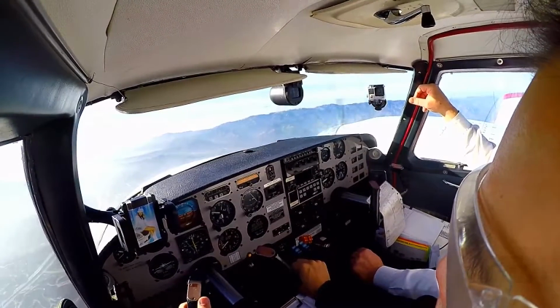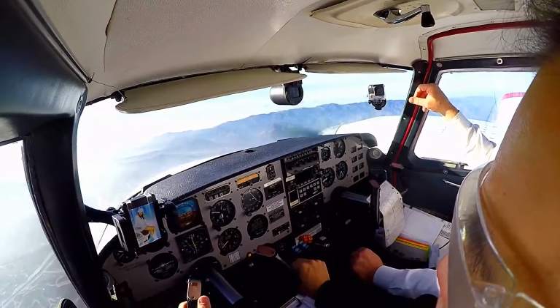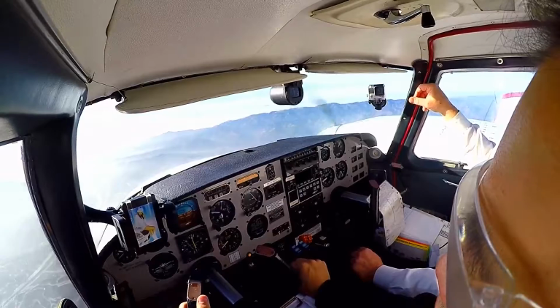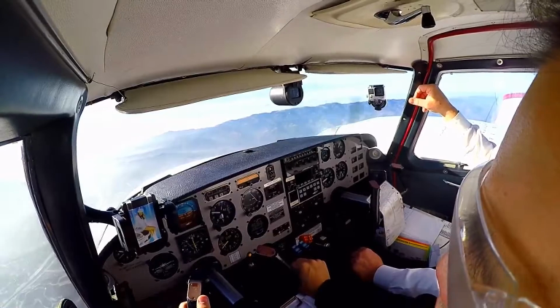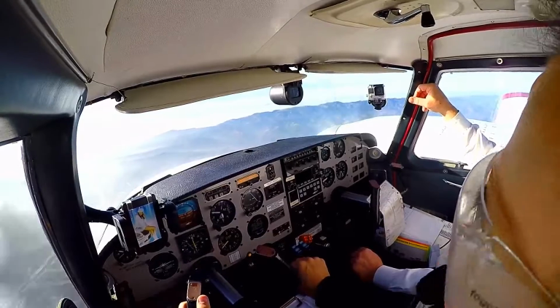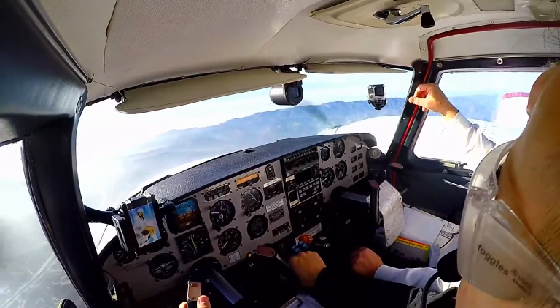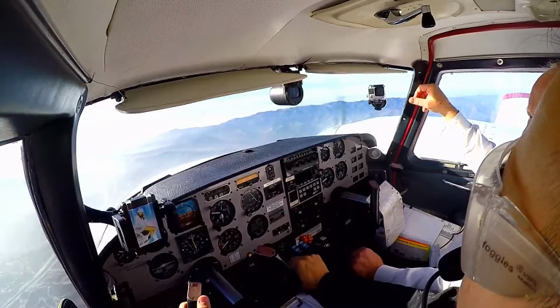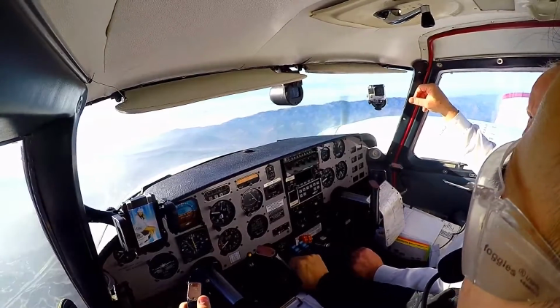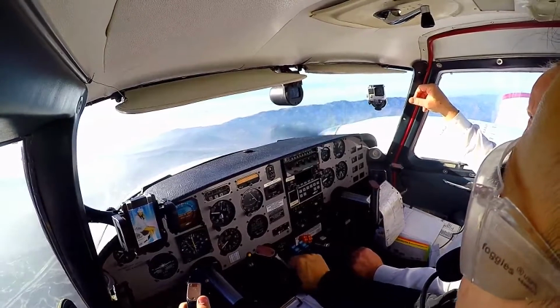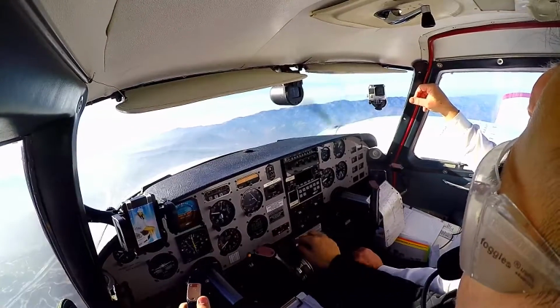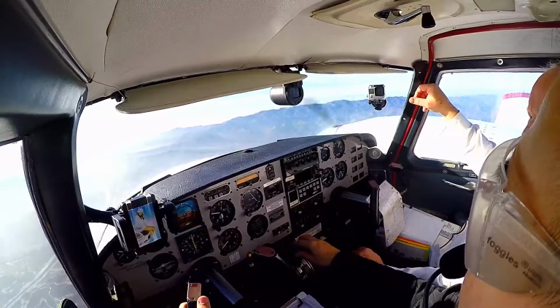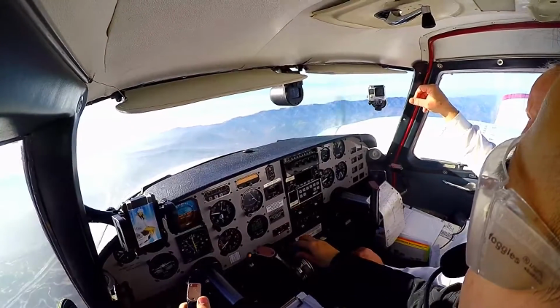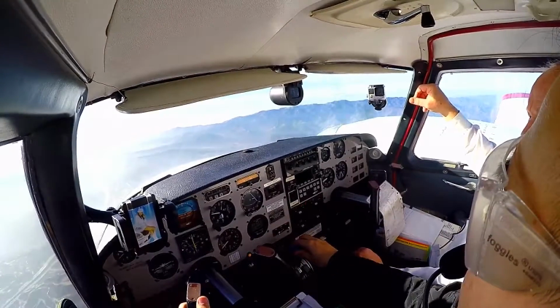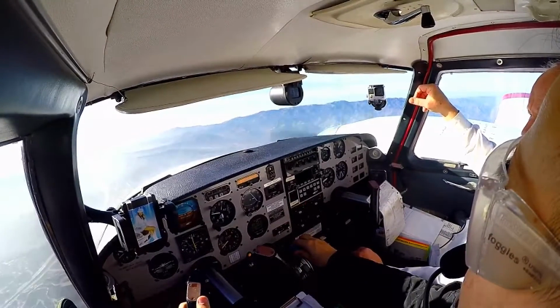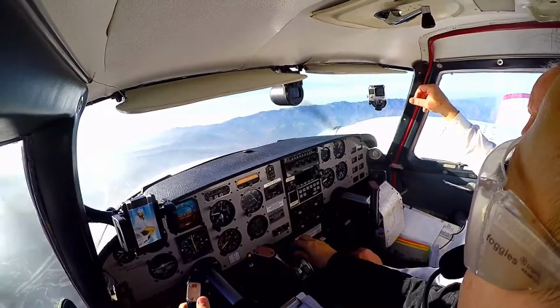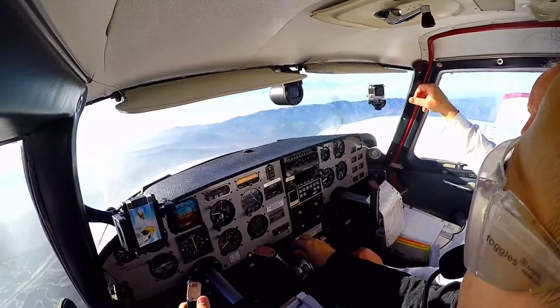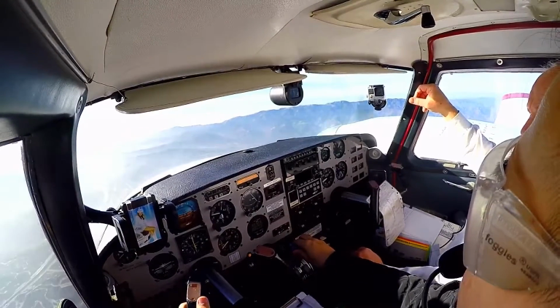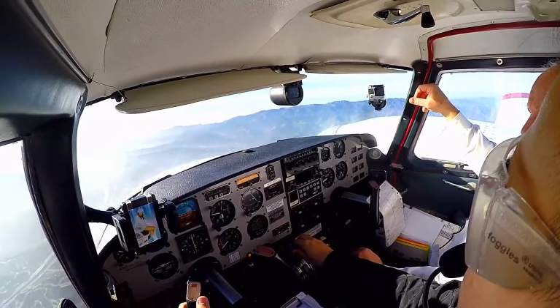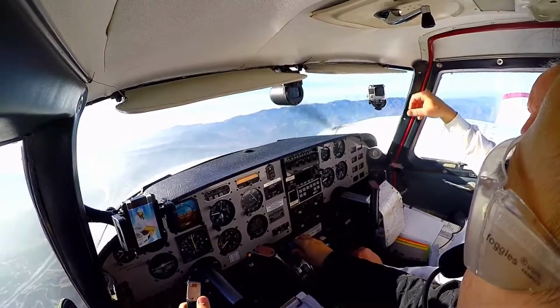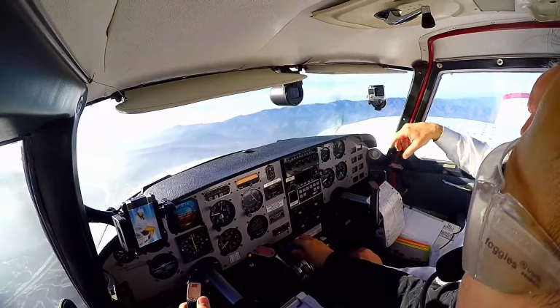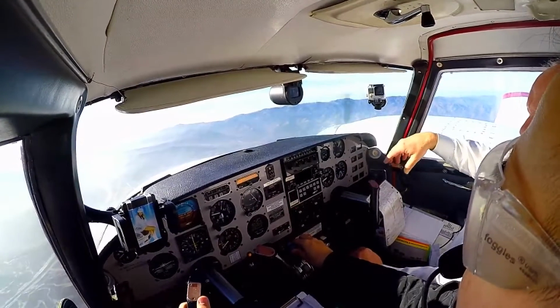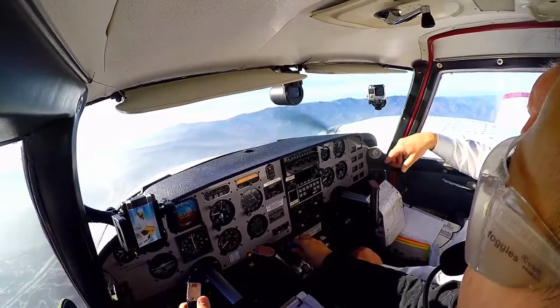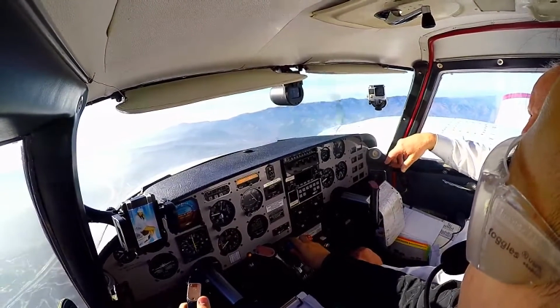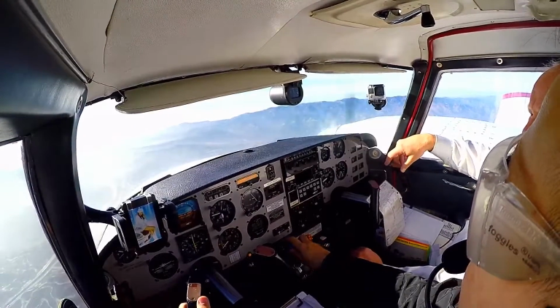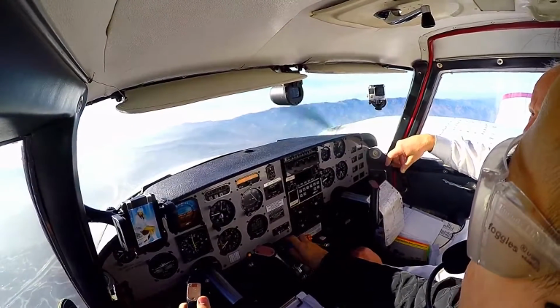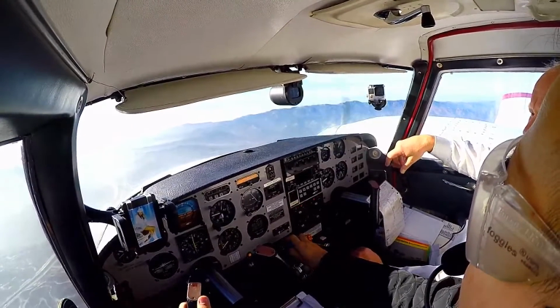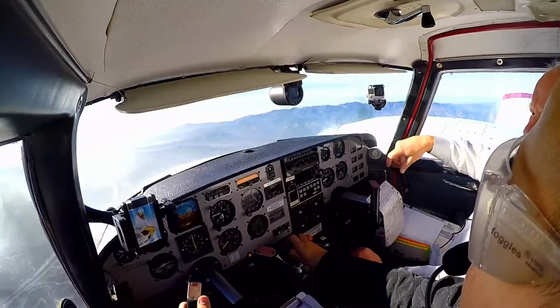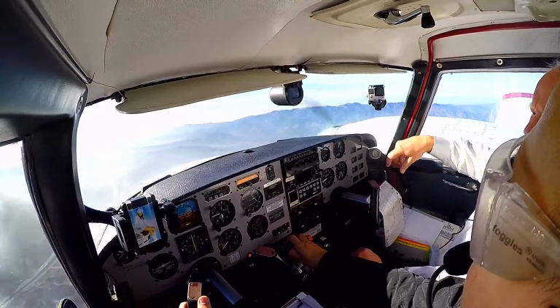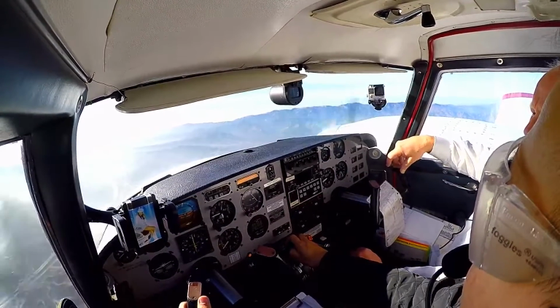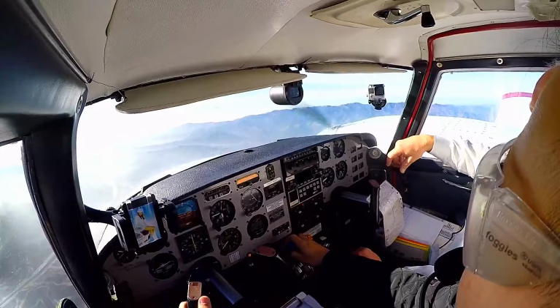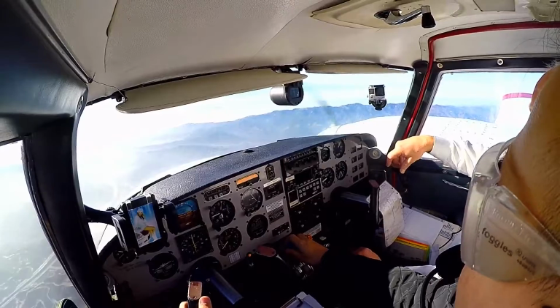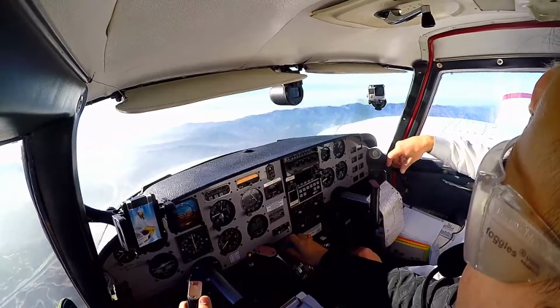2189 Yankee, Van Nuys Tower, roger, continue. 89 Yankee, continuing.